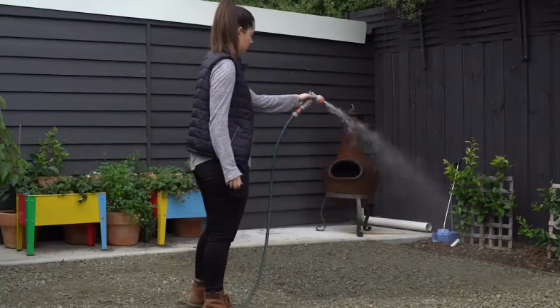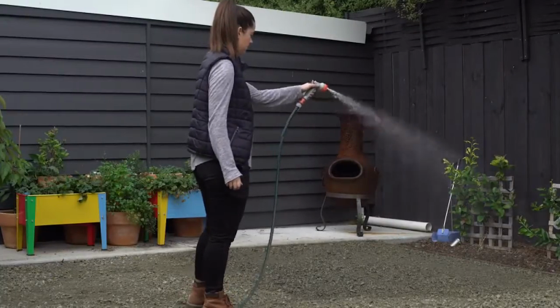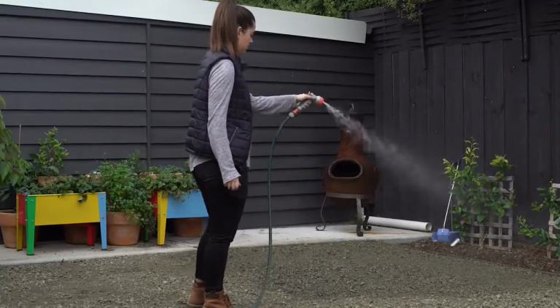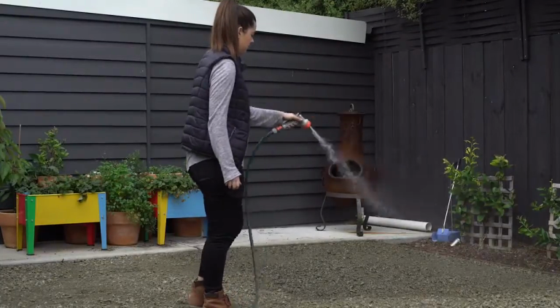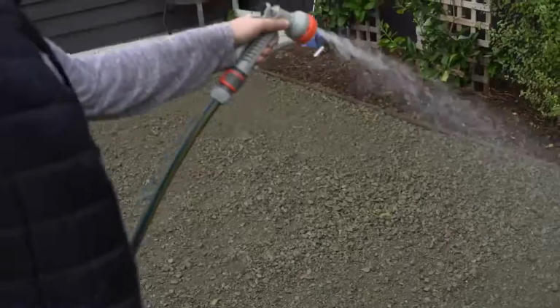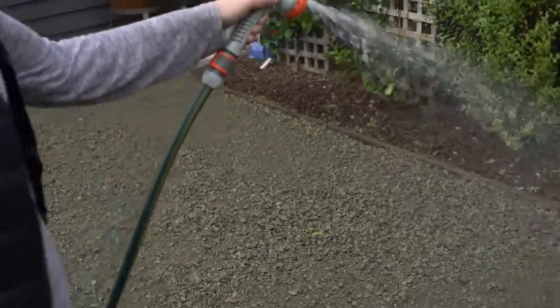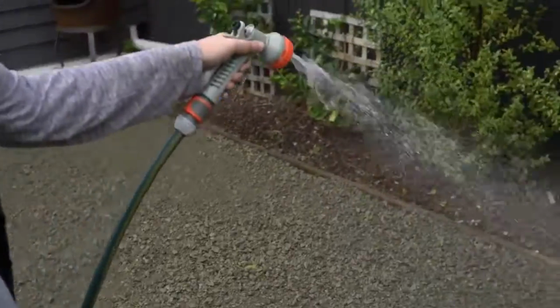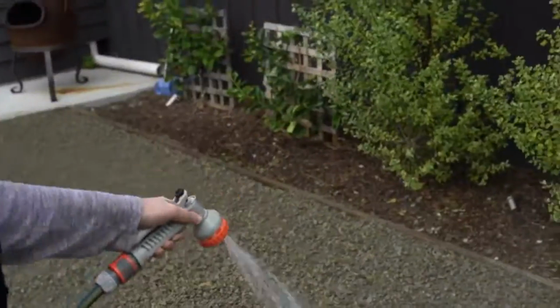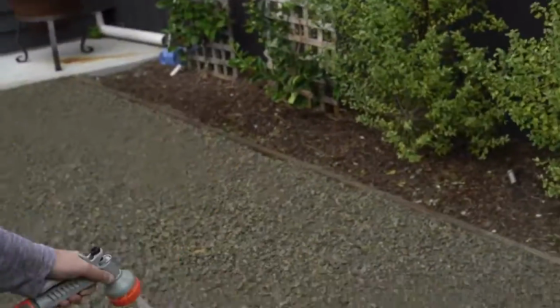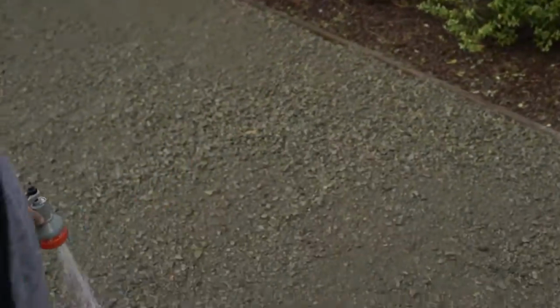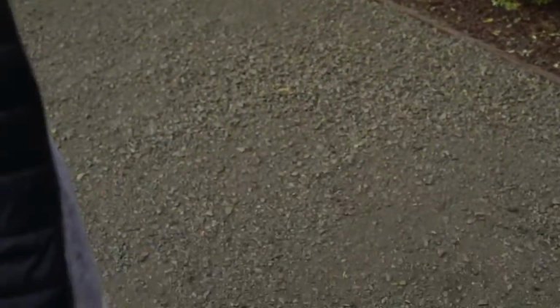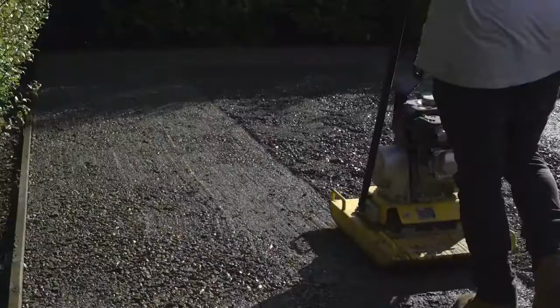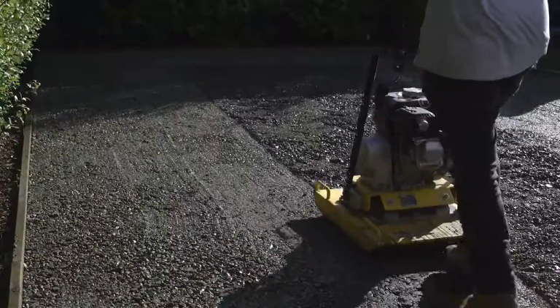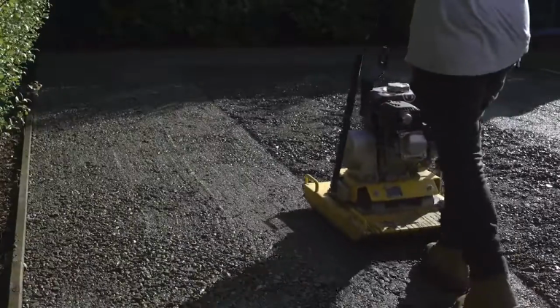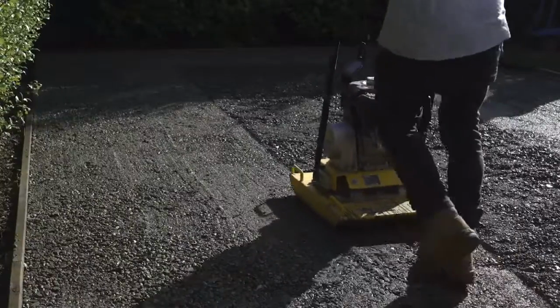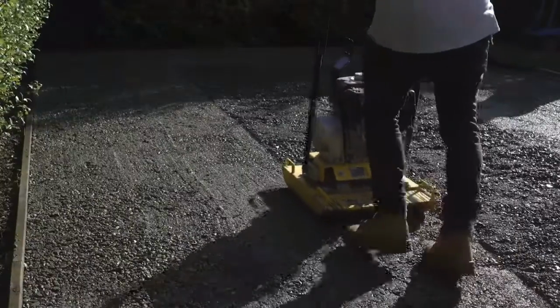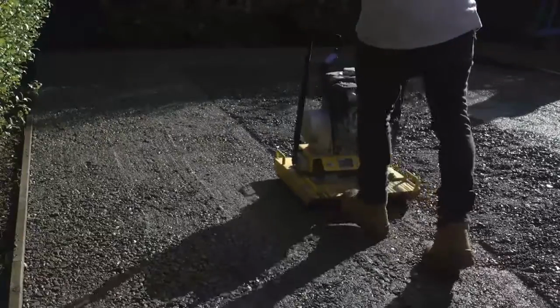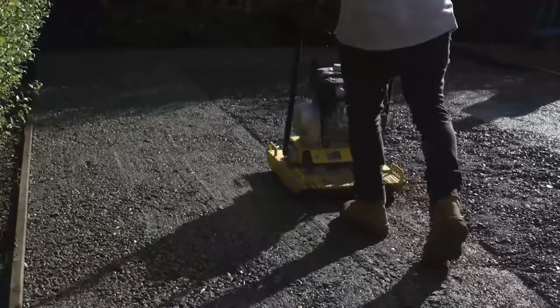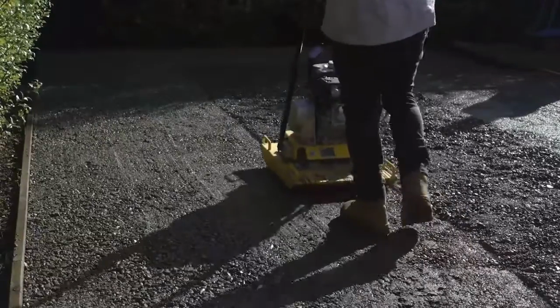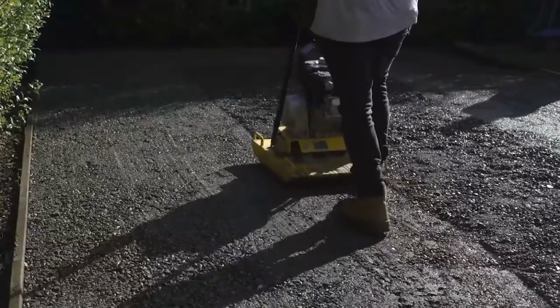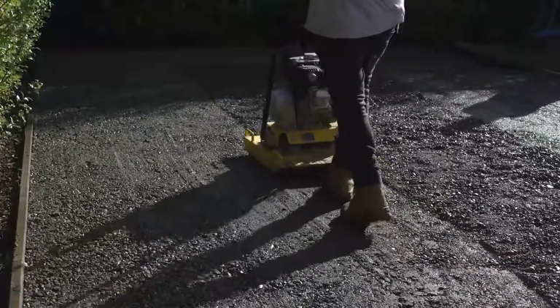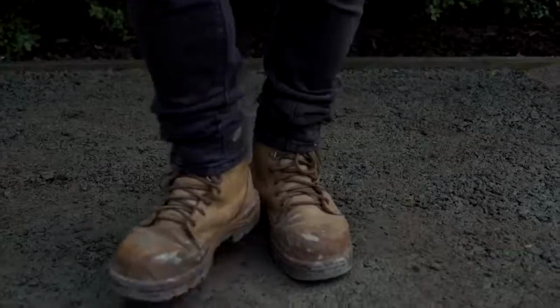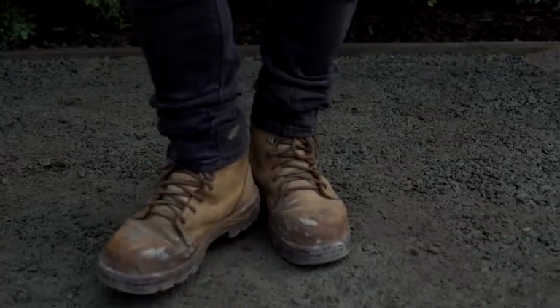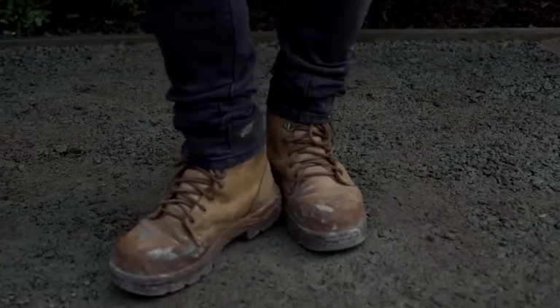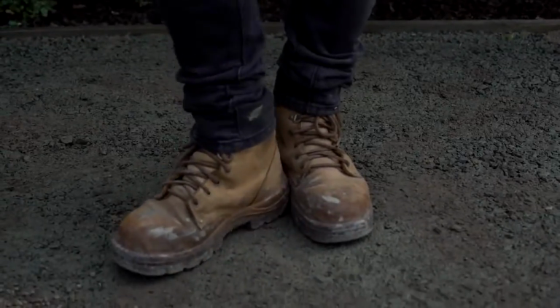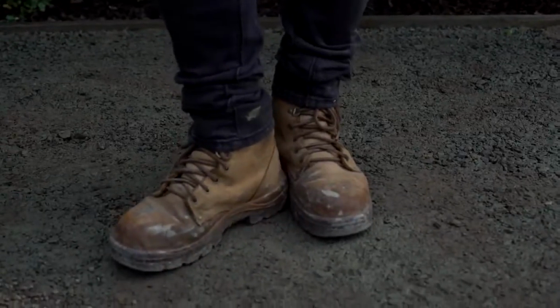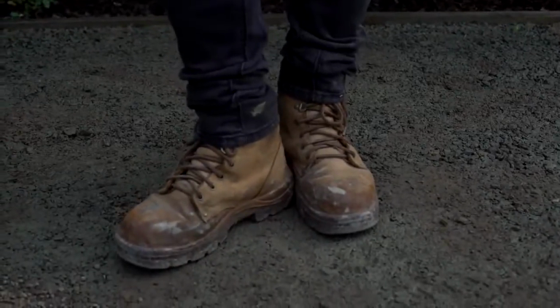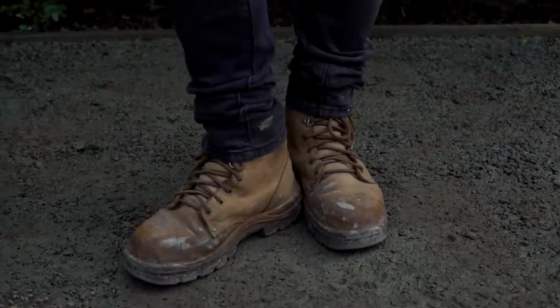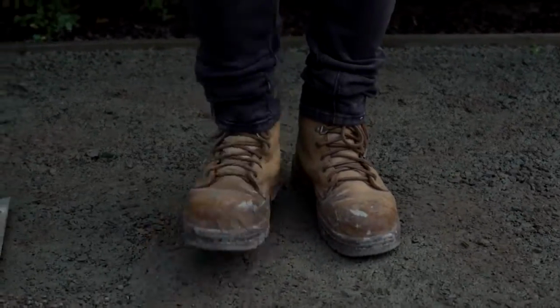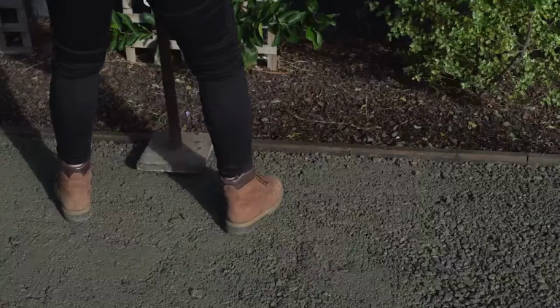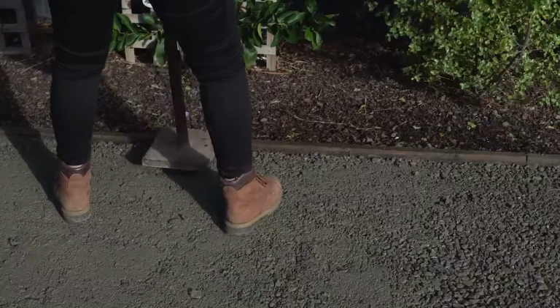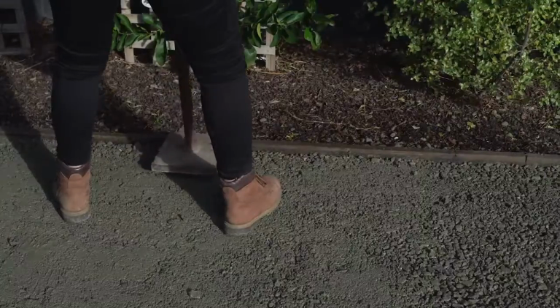Water your crushed rock area and compact it with a vibrating plate. For smaller spaces and corners, stamp using your feet to compact or use a tamper.